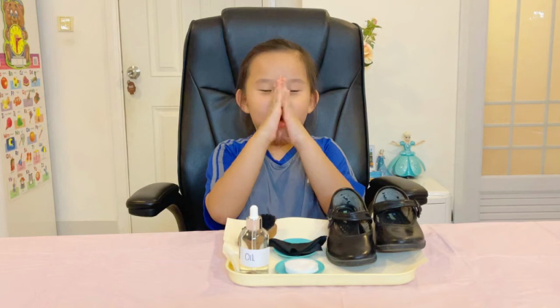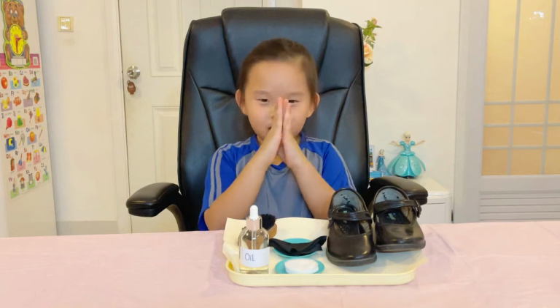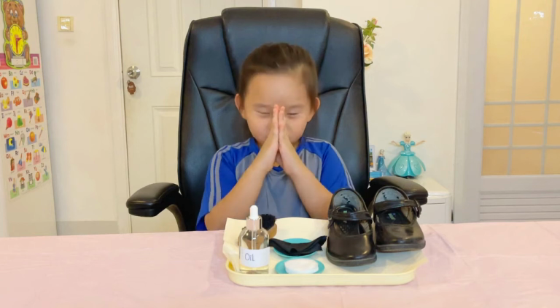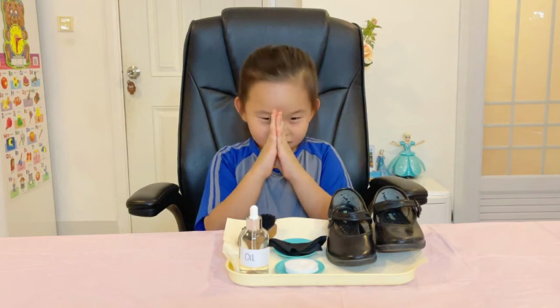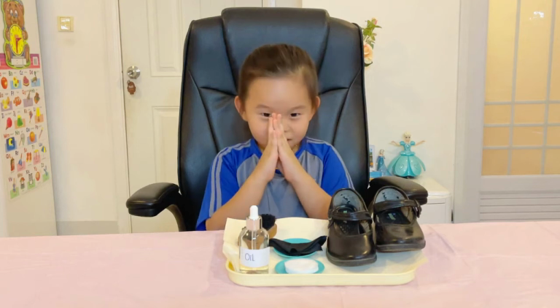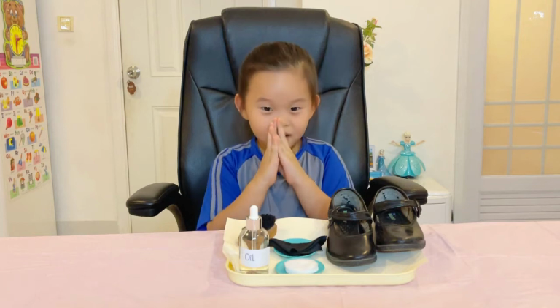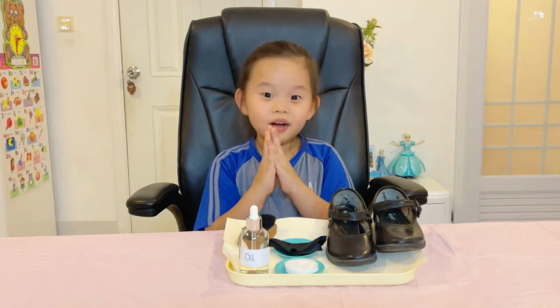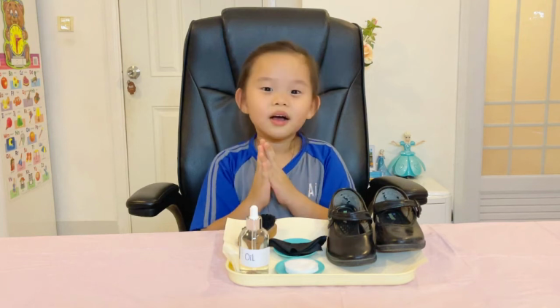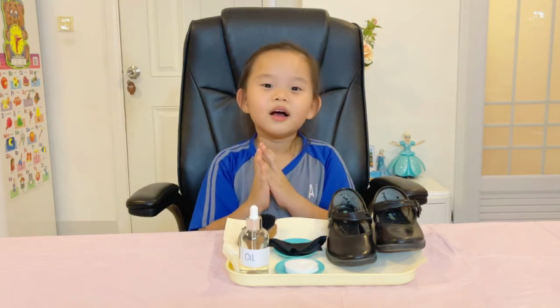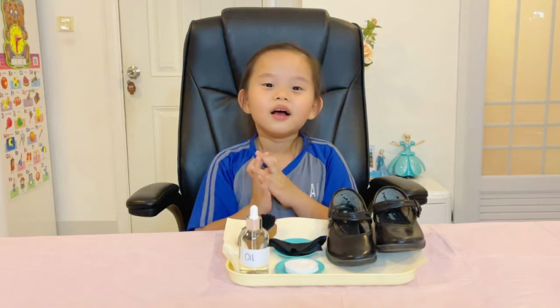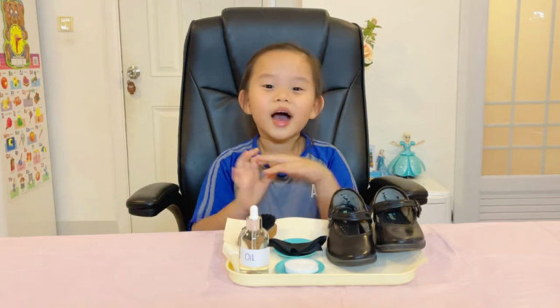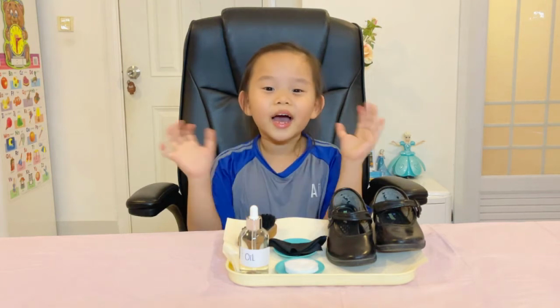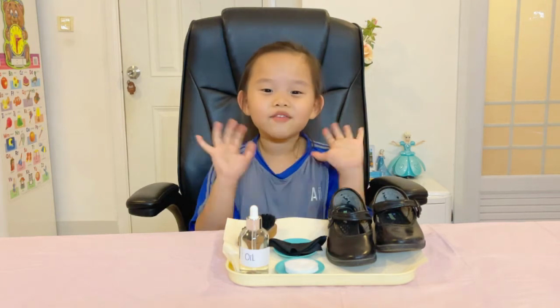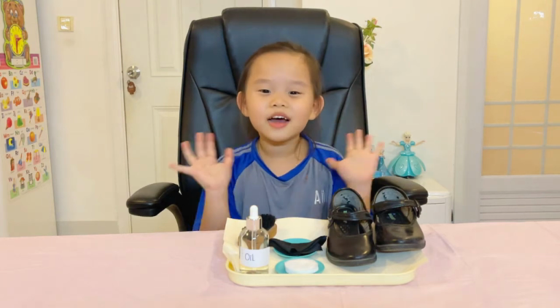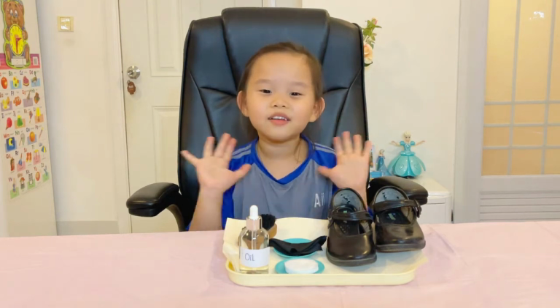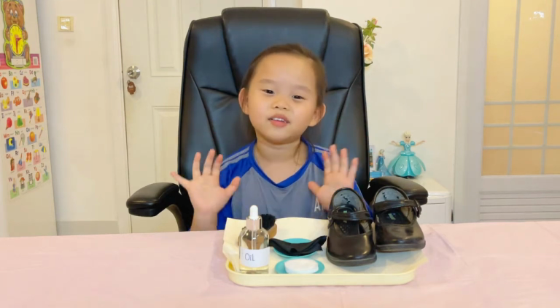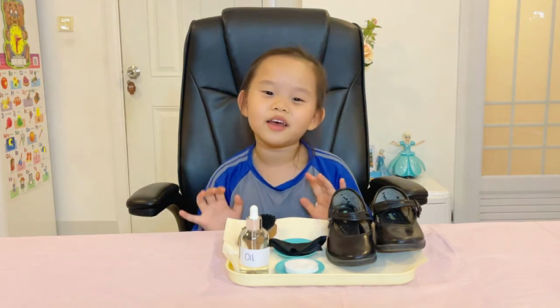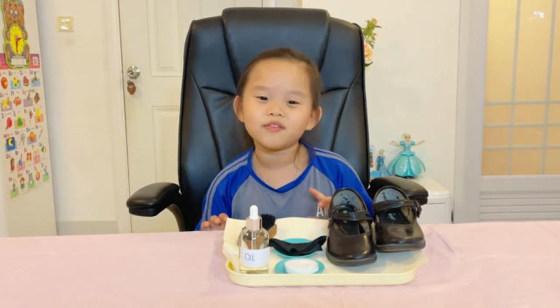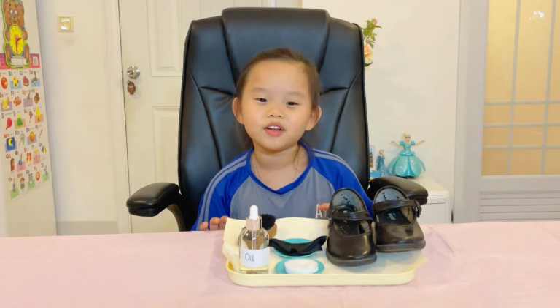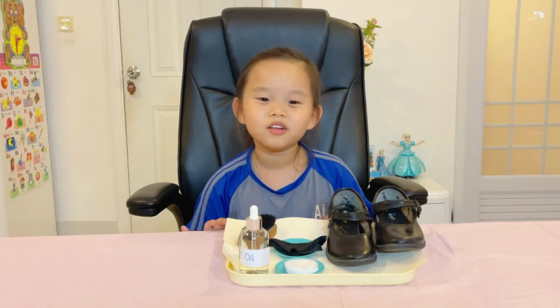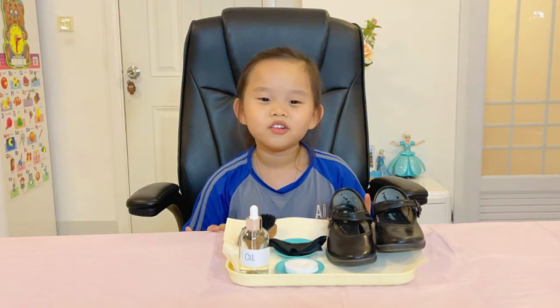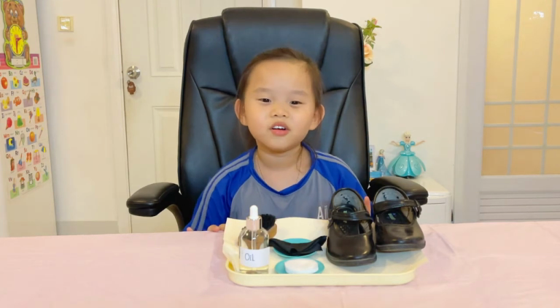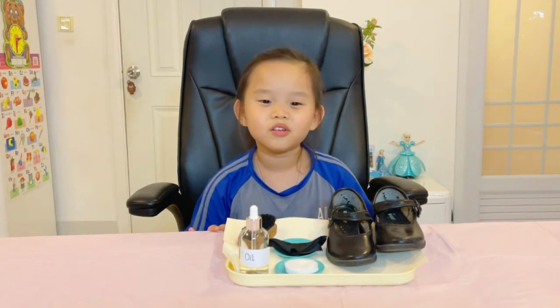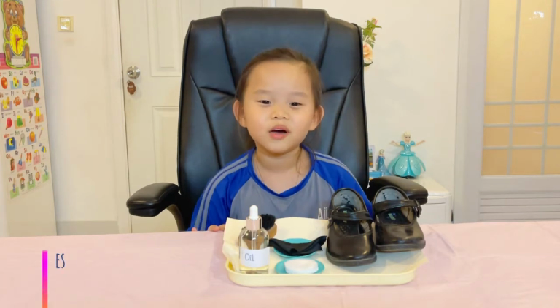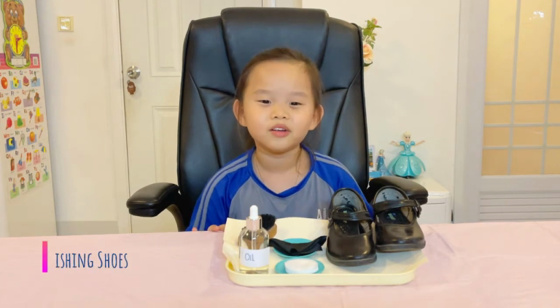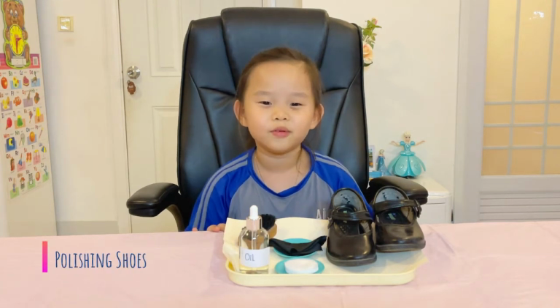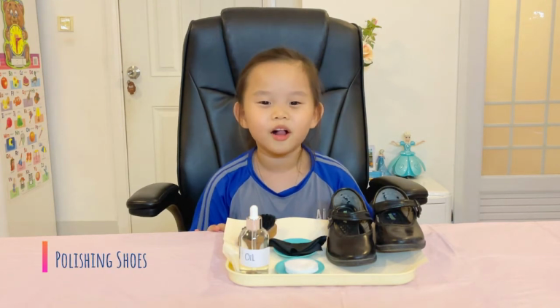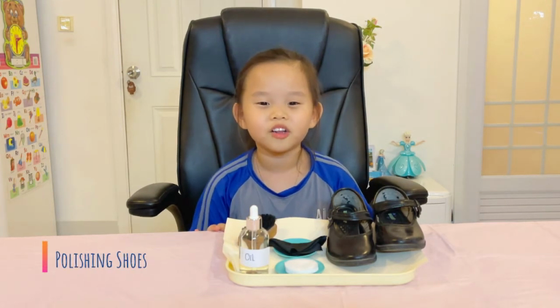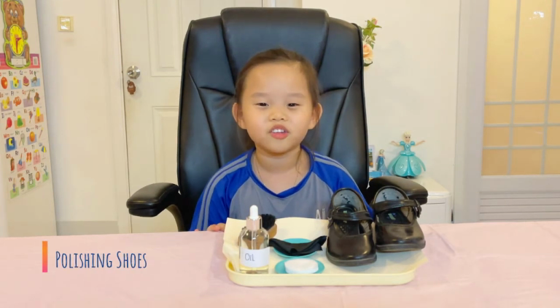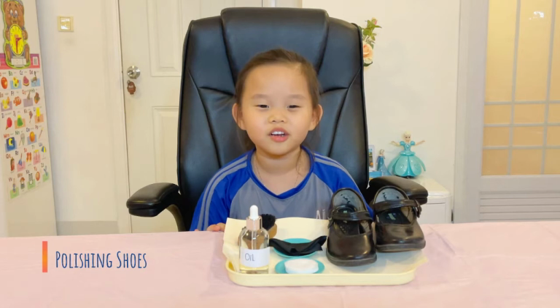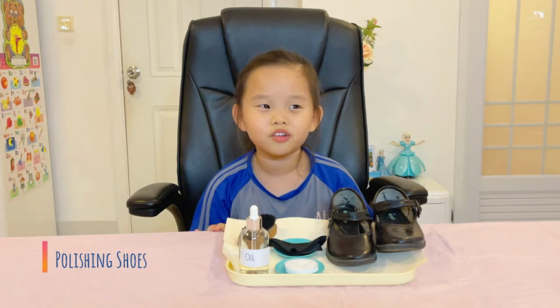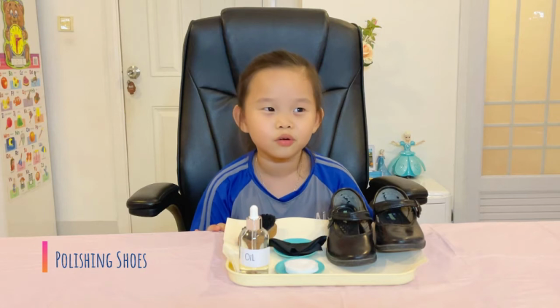Hello teacher! Hi friends! Today I will show you how to polish a shoe.